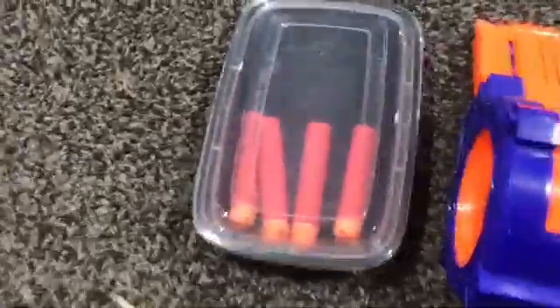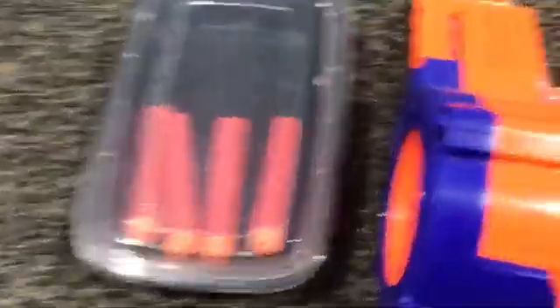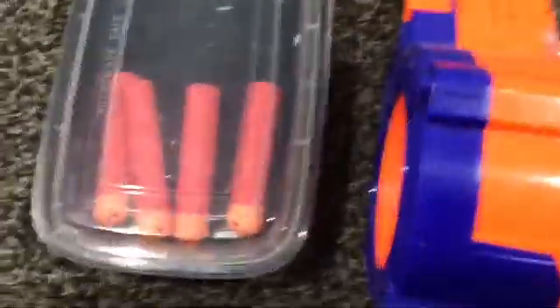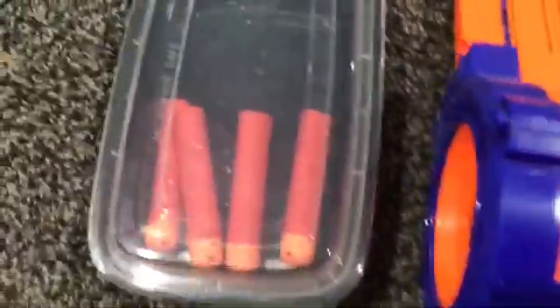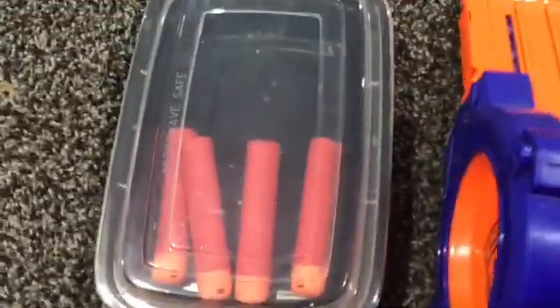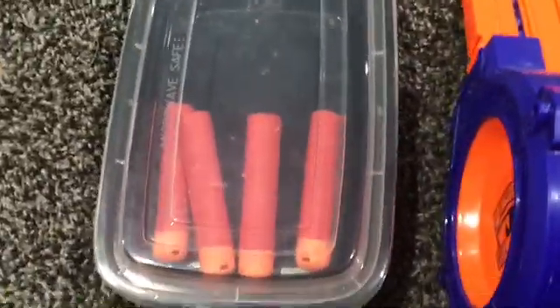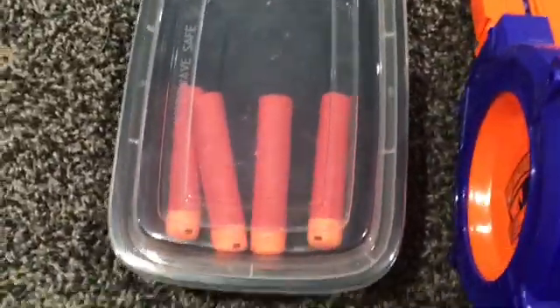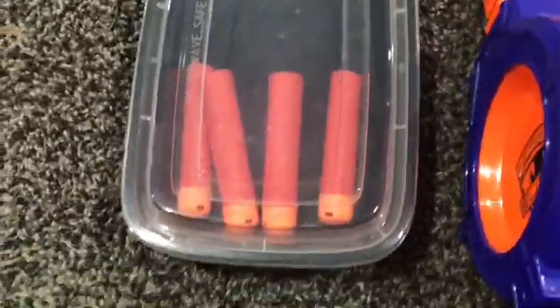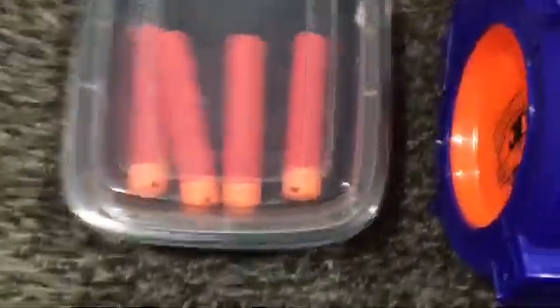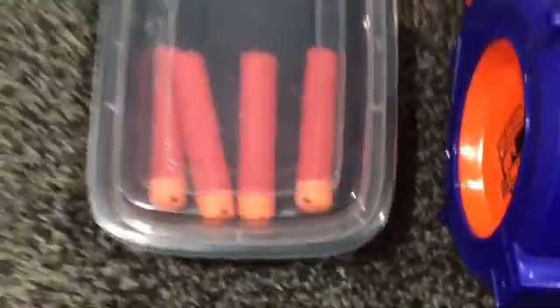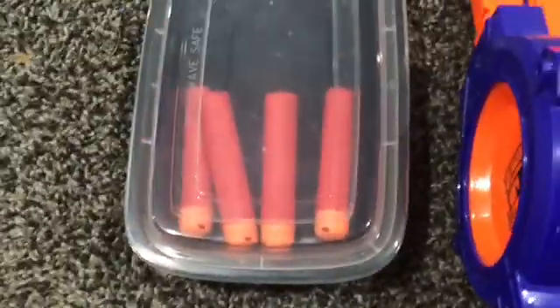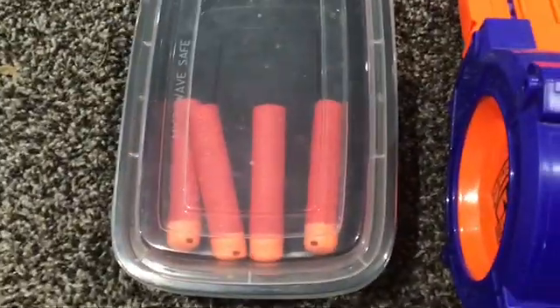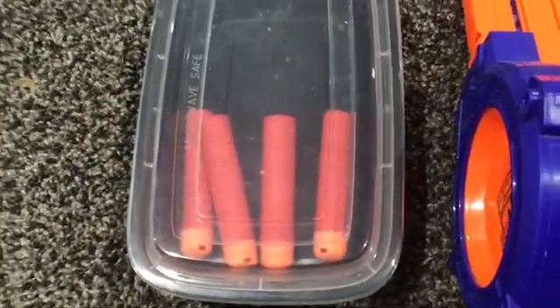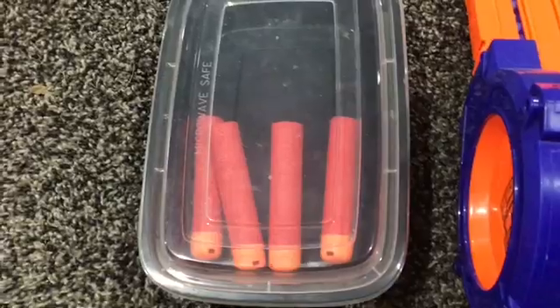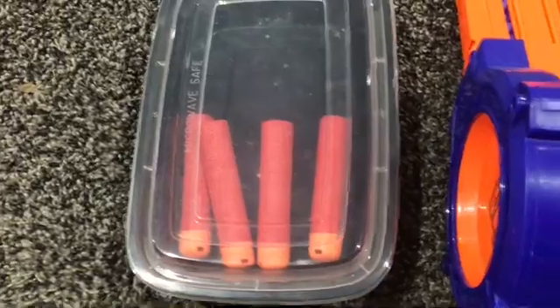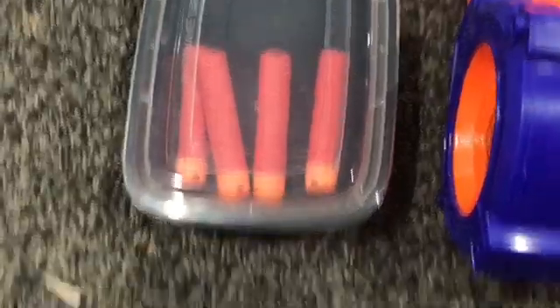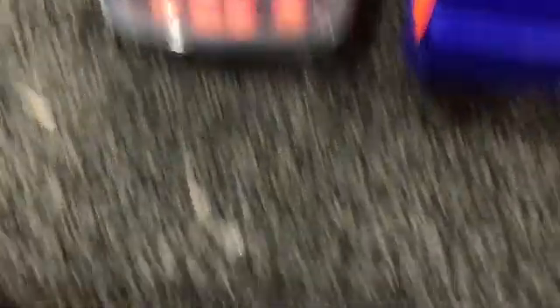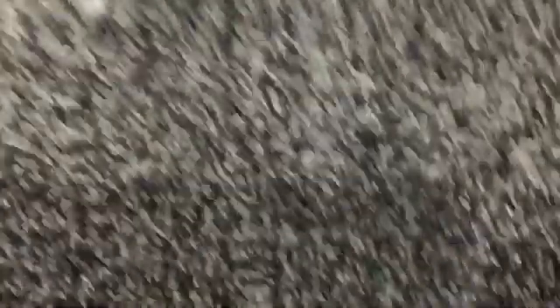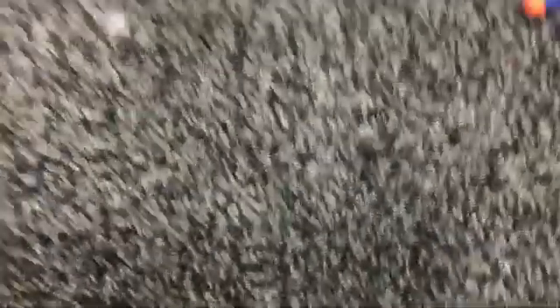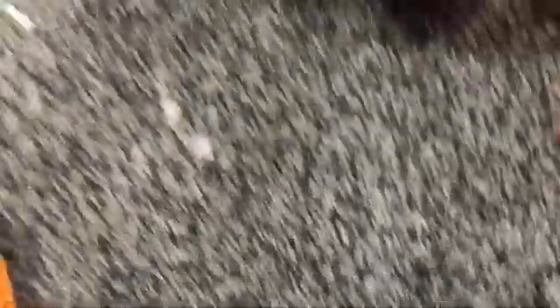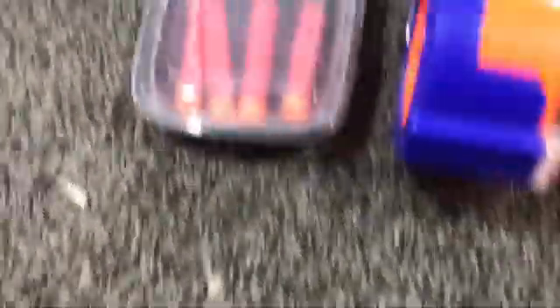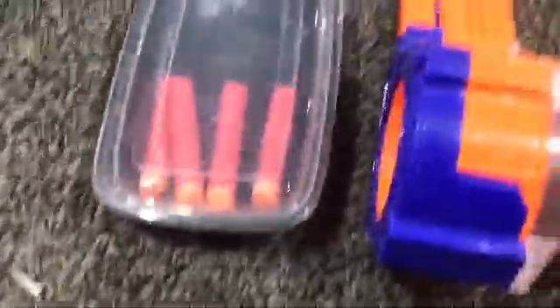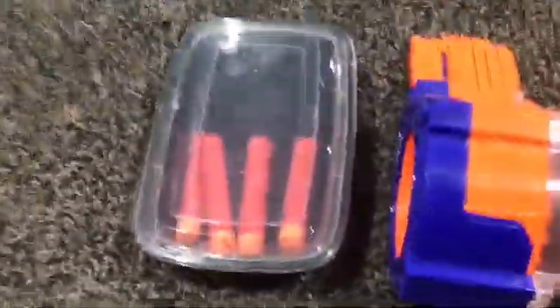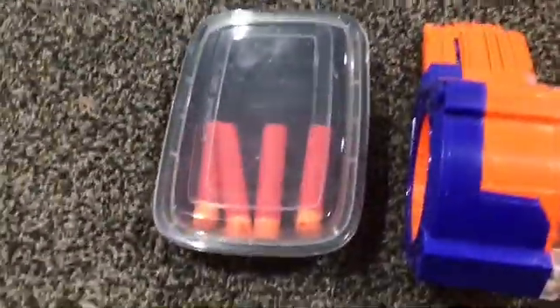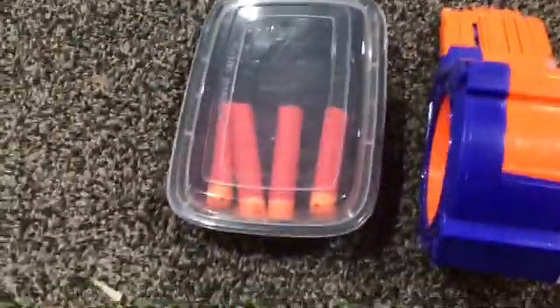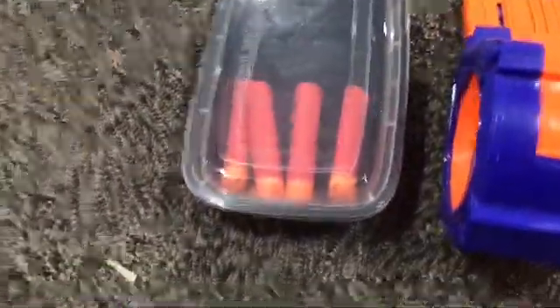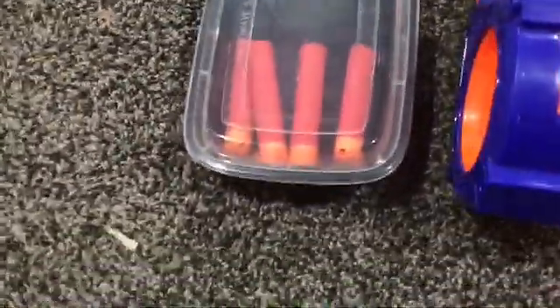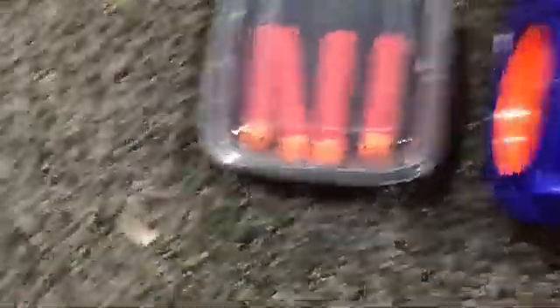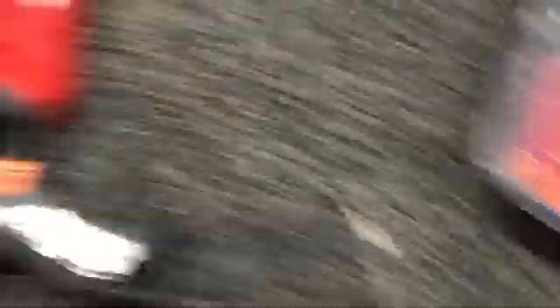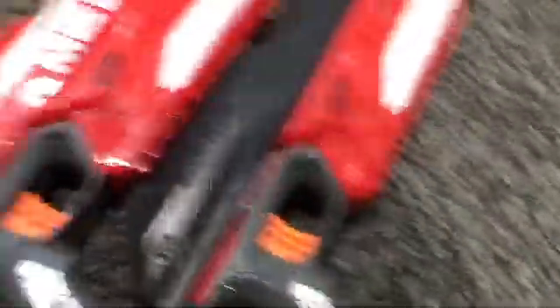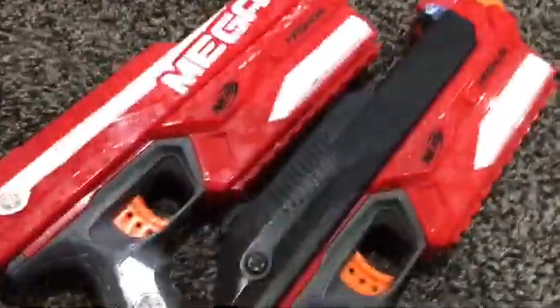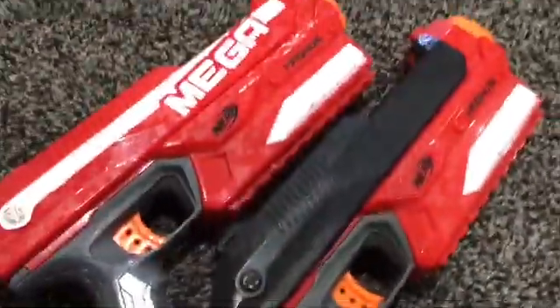First, we've got my 4 Mega Darts, not including the ones that are loaded into my Magnuses, right here.